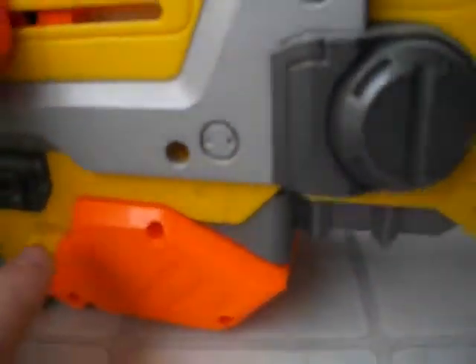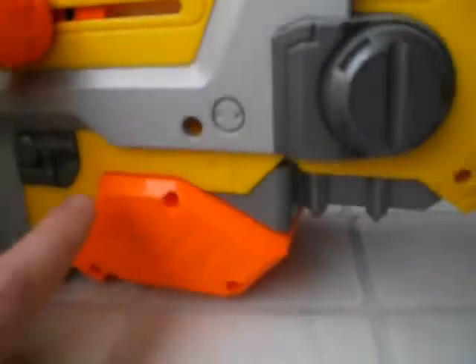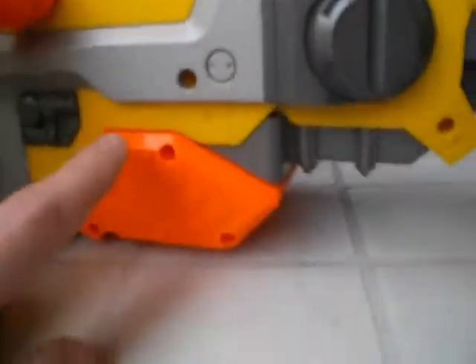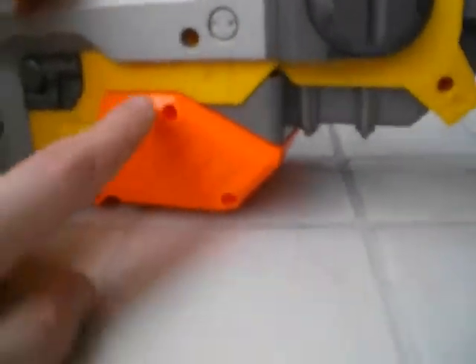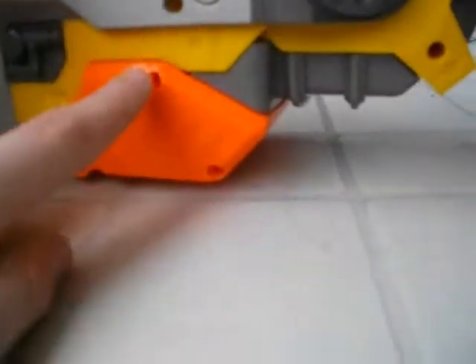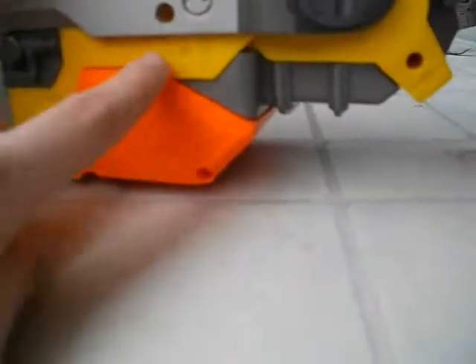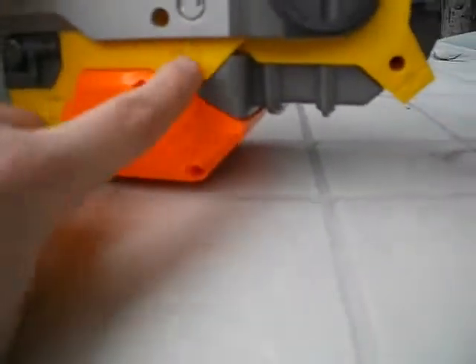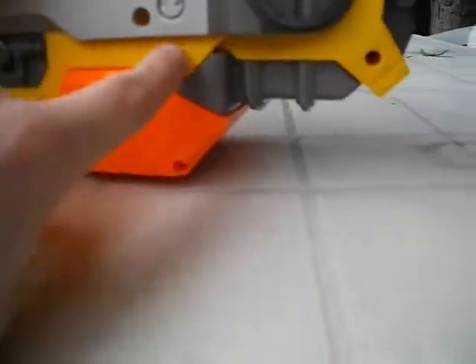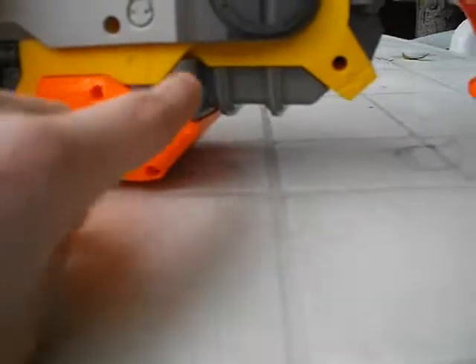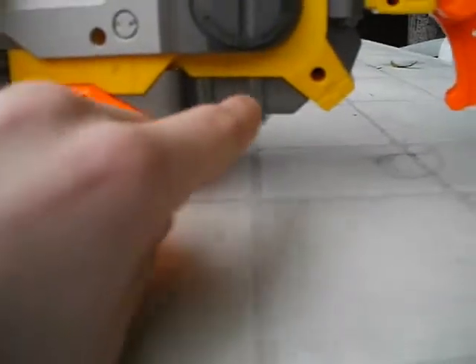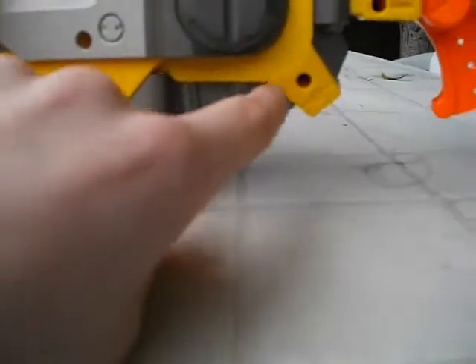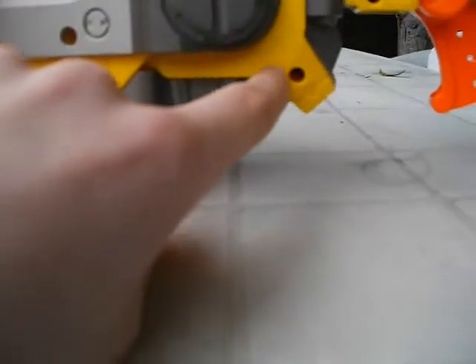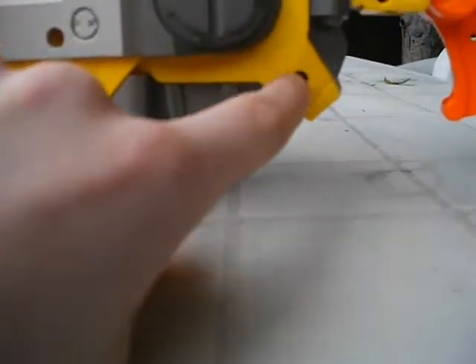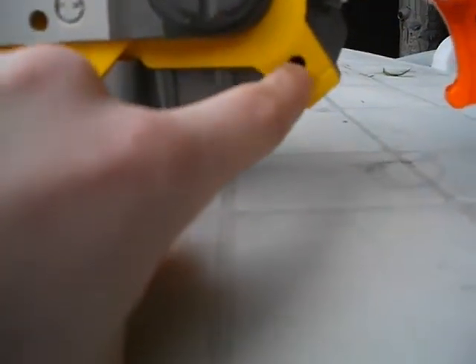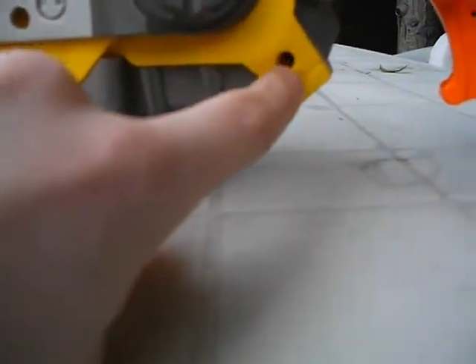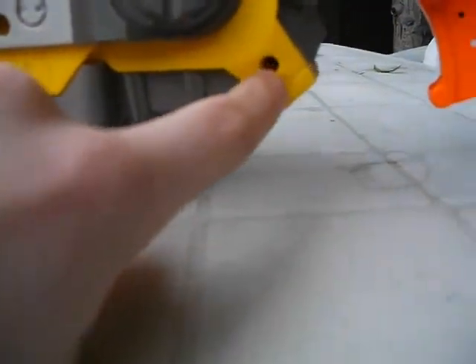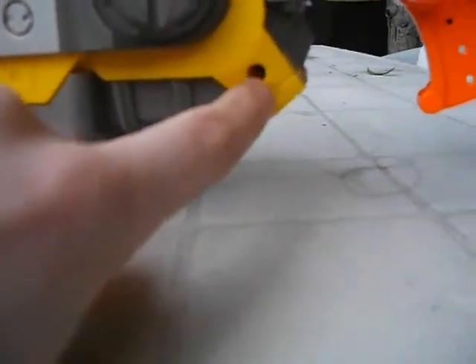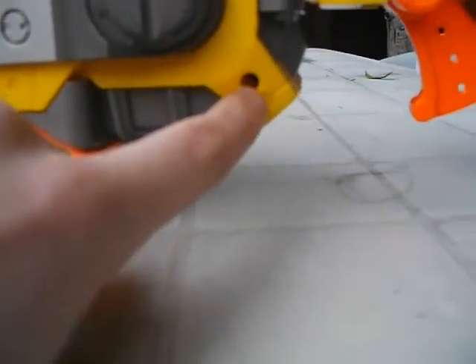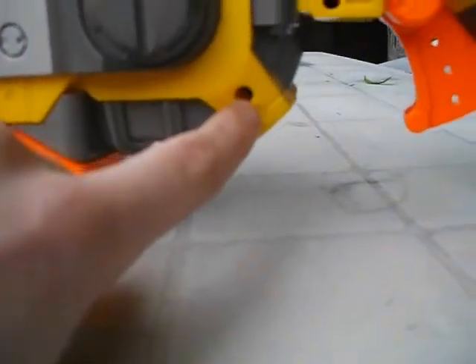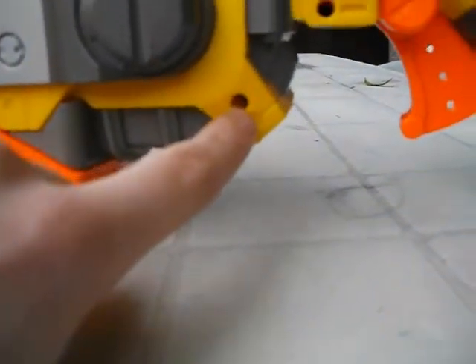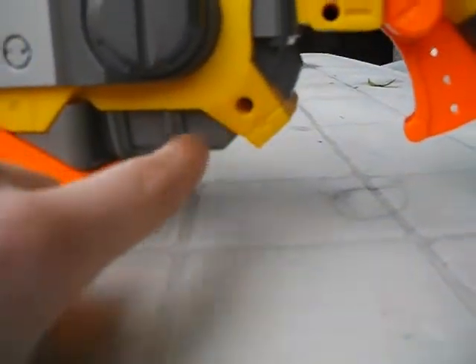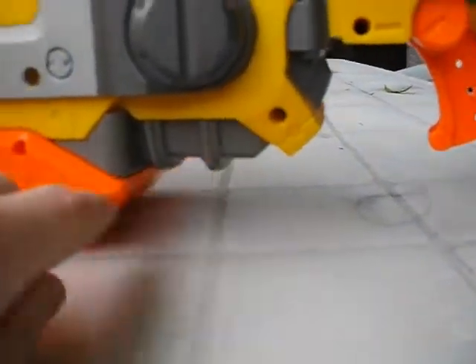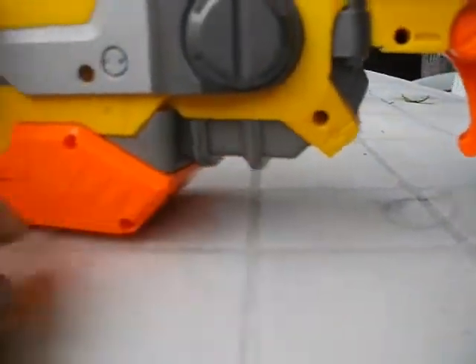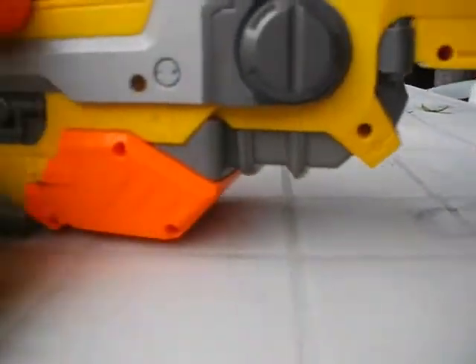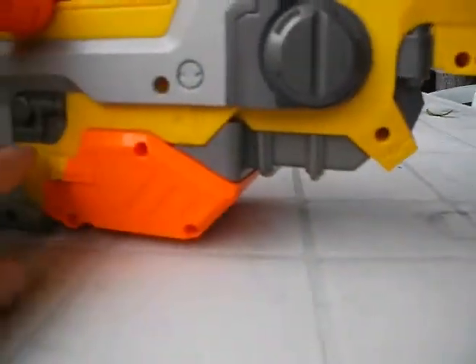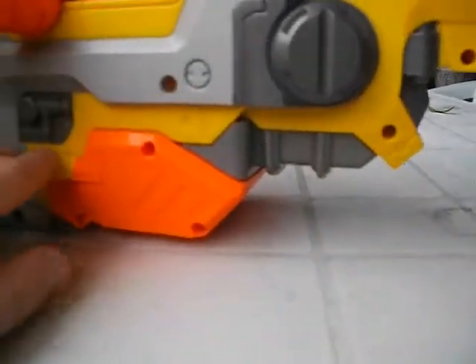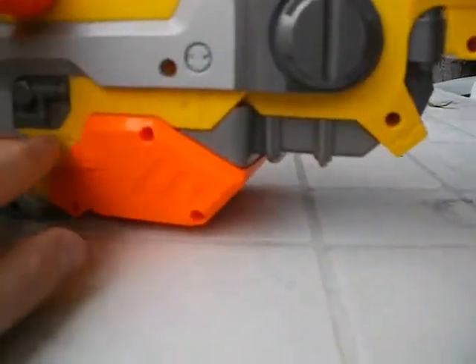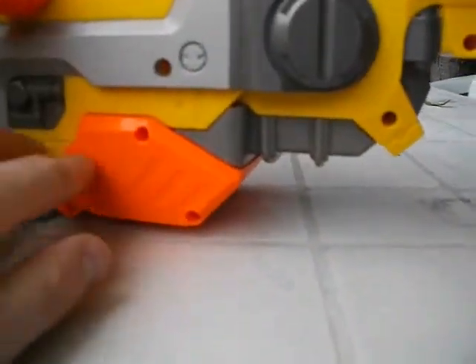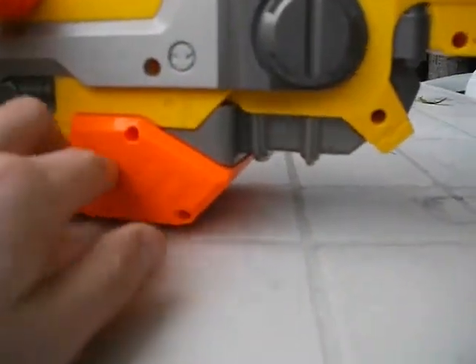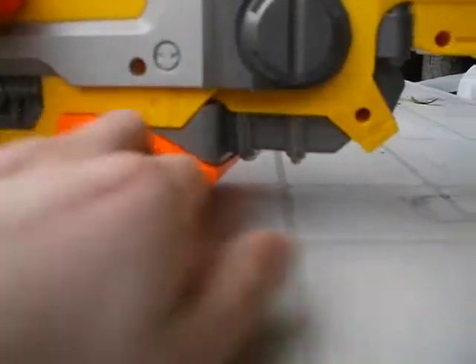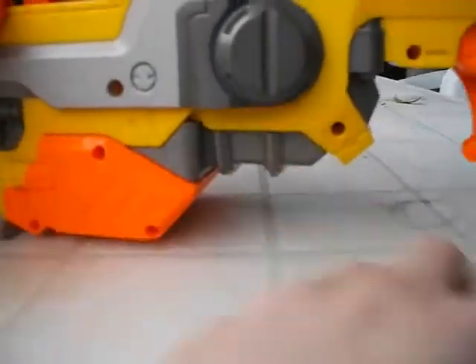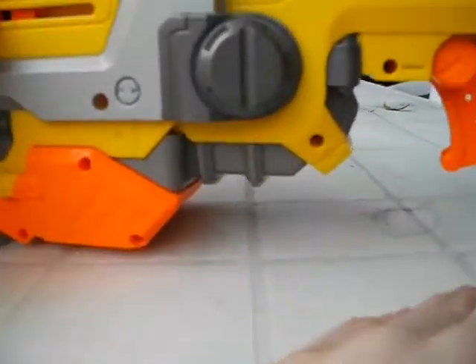This is where you put your batteries in. You unscrew the hole there, and then the batteries just slide in and out.